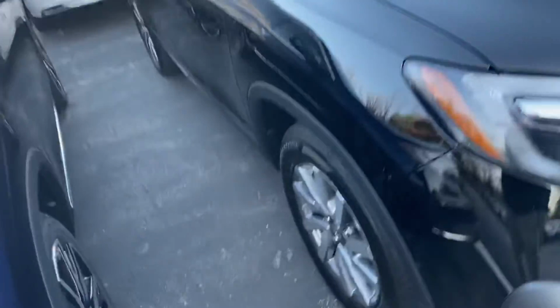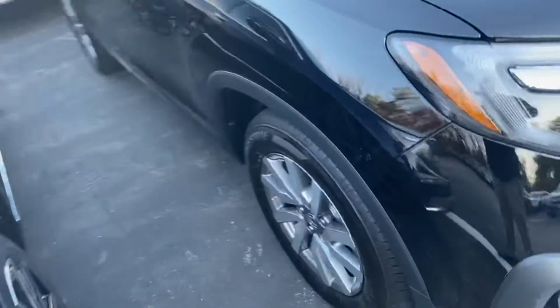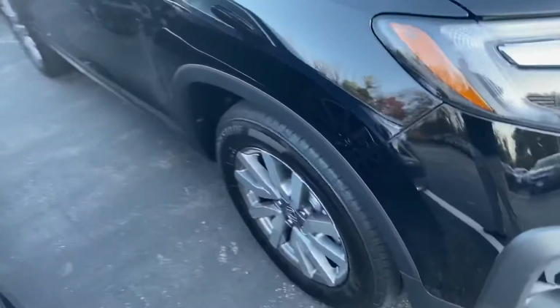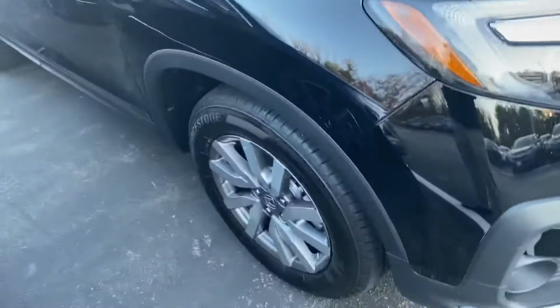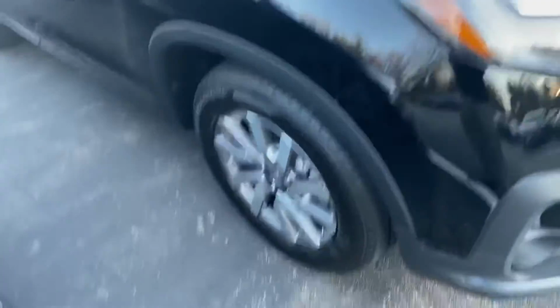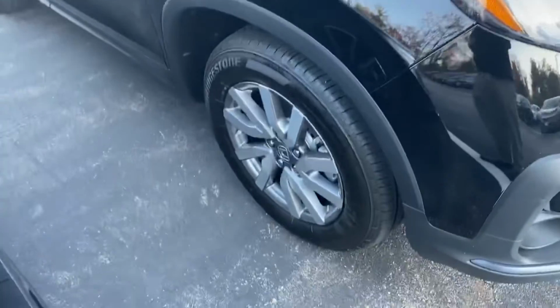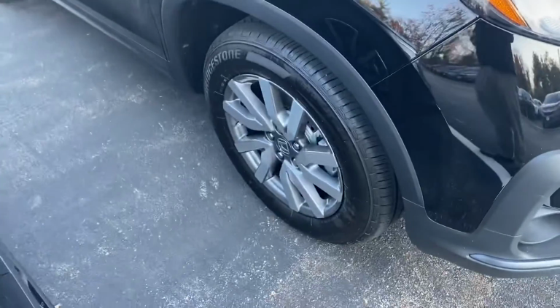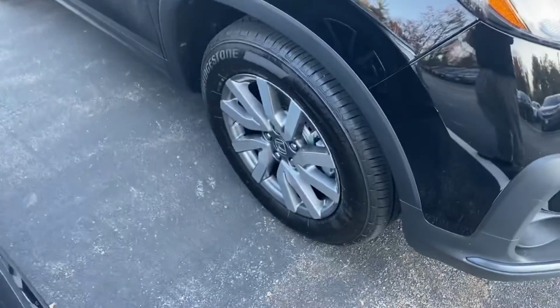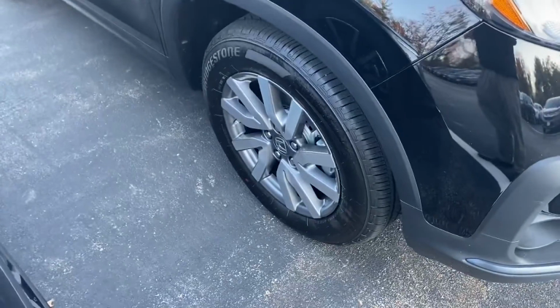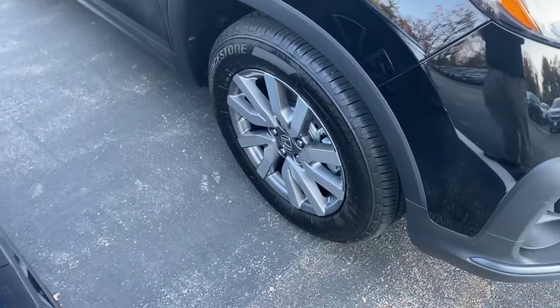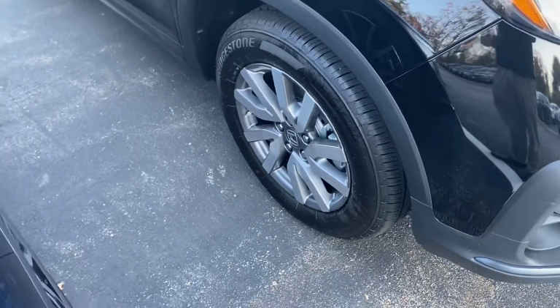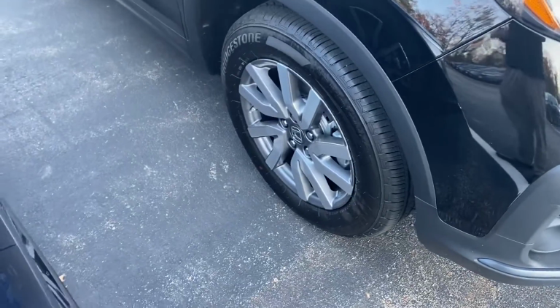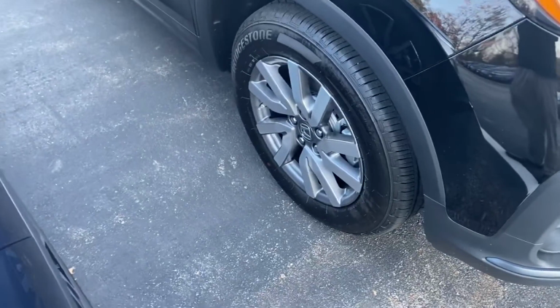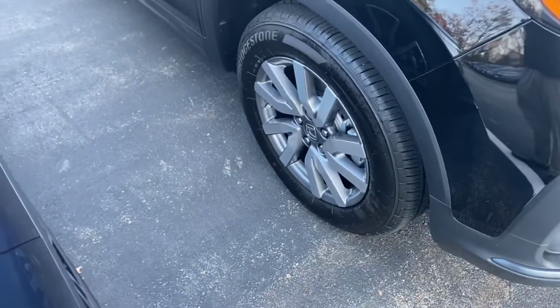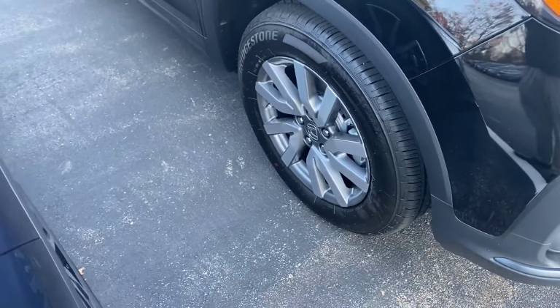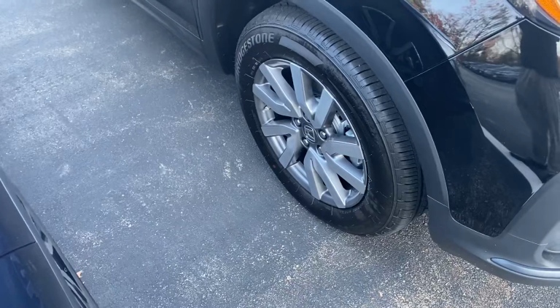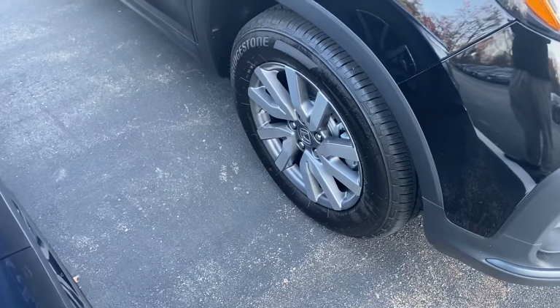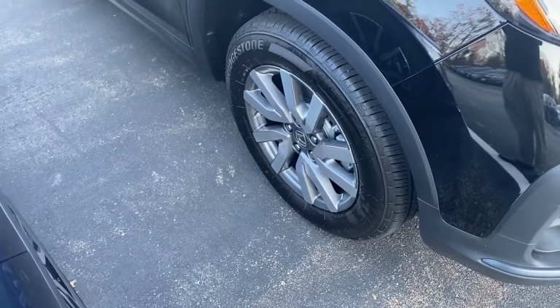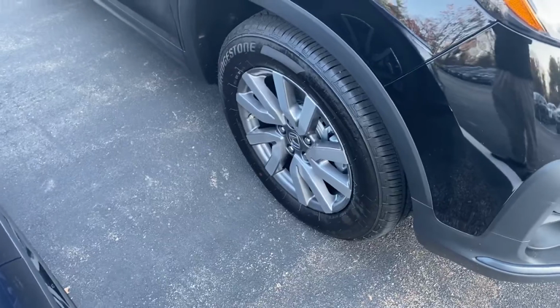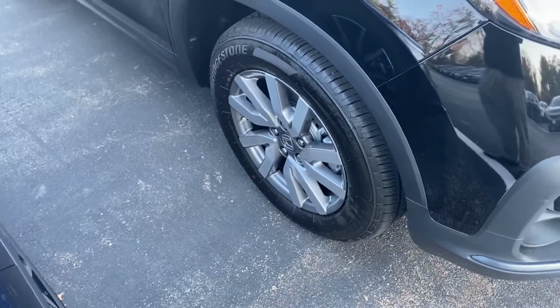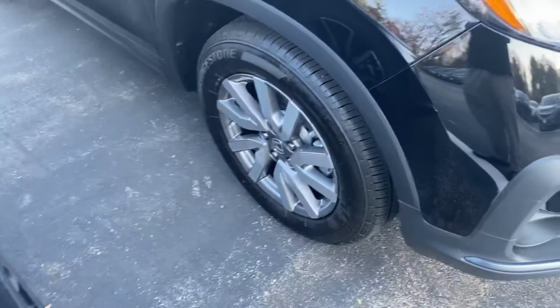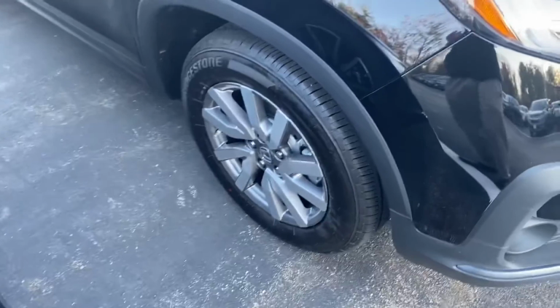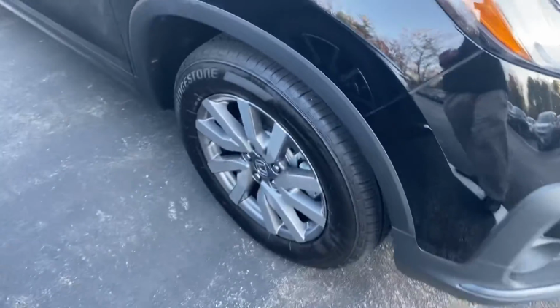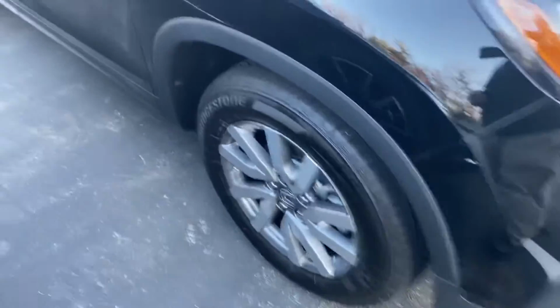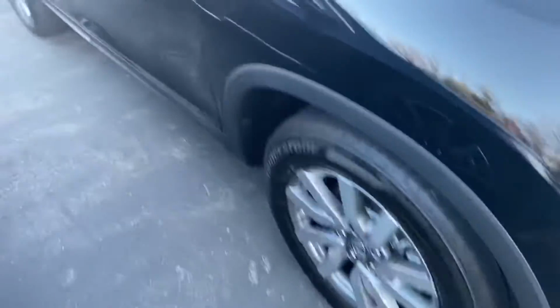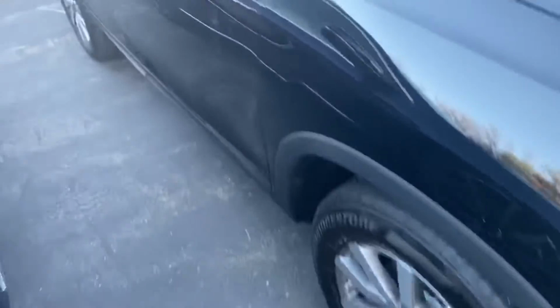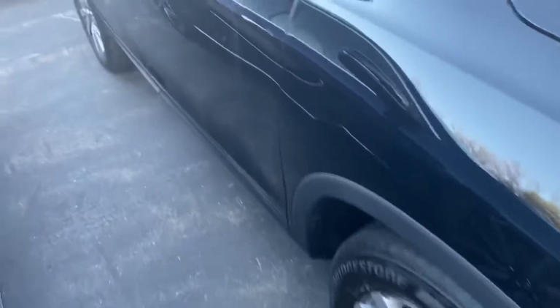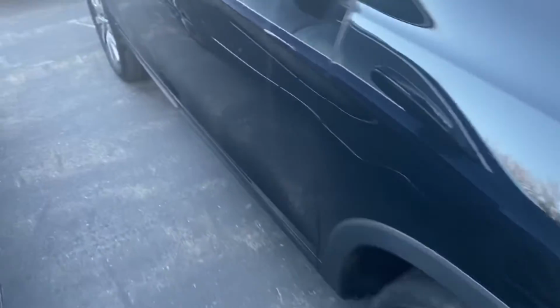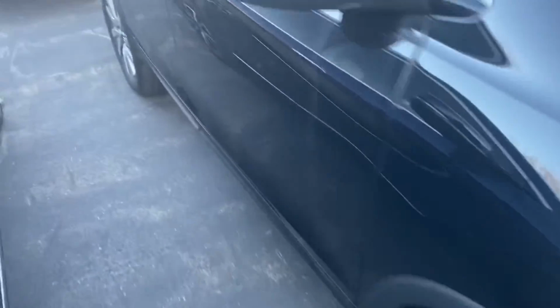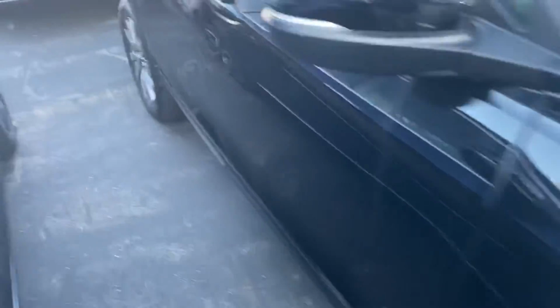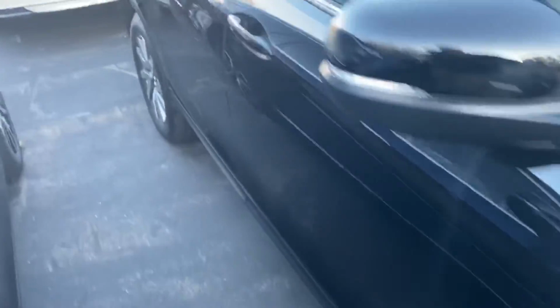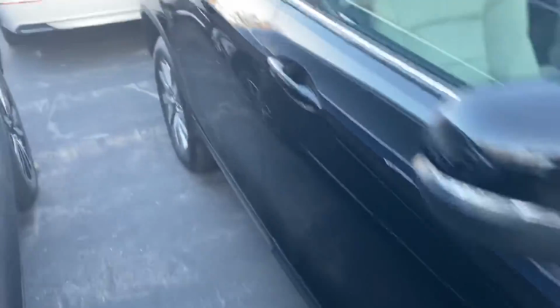I want to point out the wheels to you — they are nice machine-cut alloy wheels. I'm going to bring you over here.